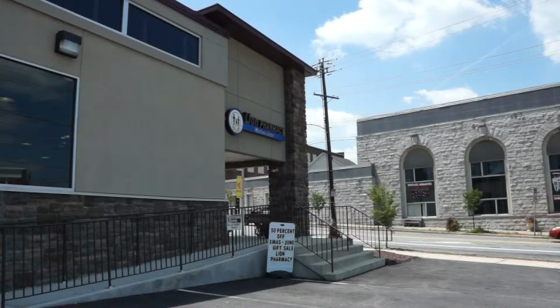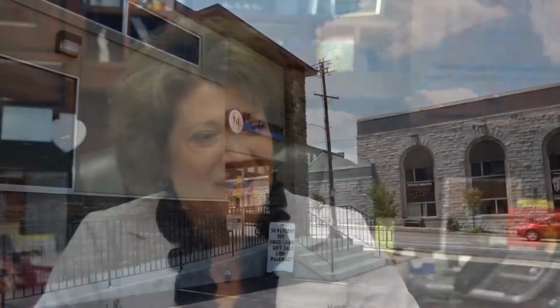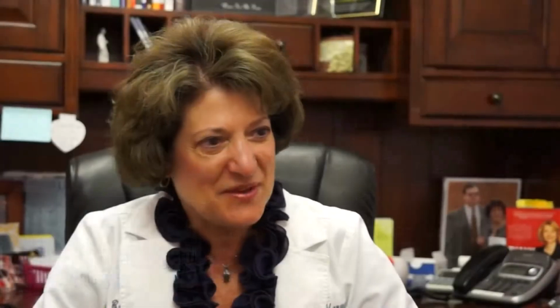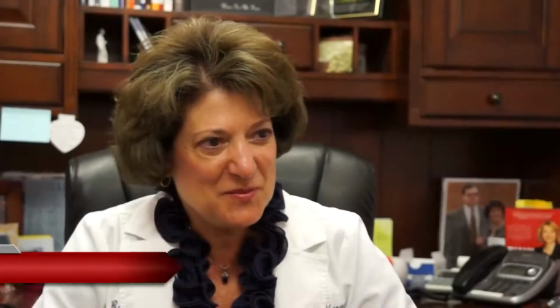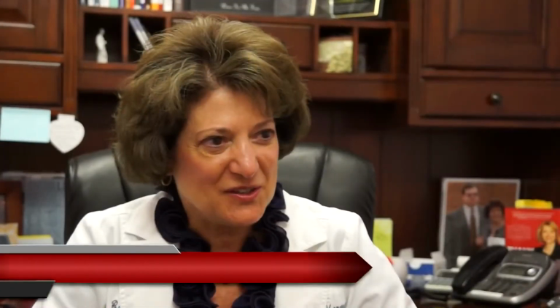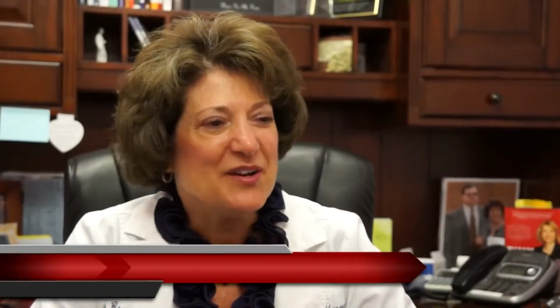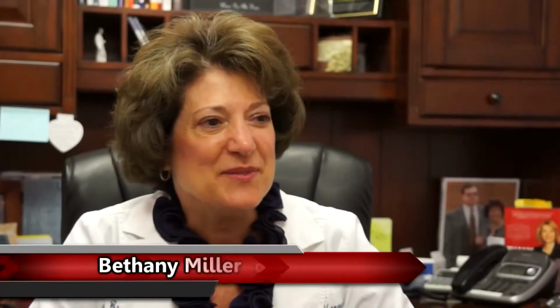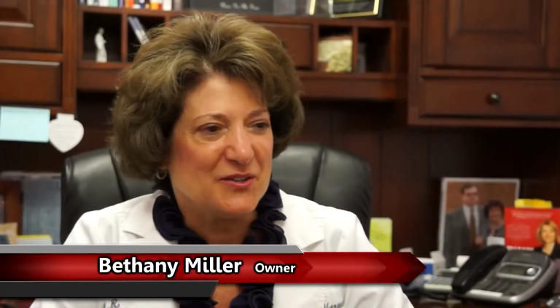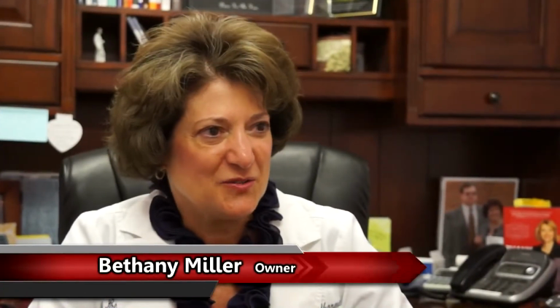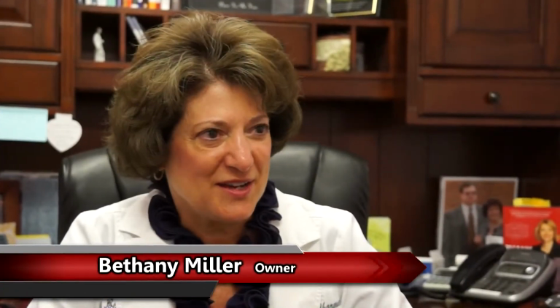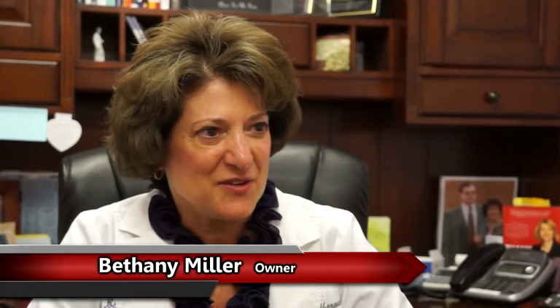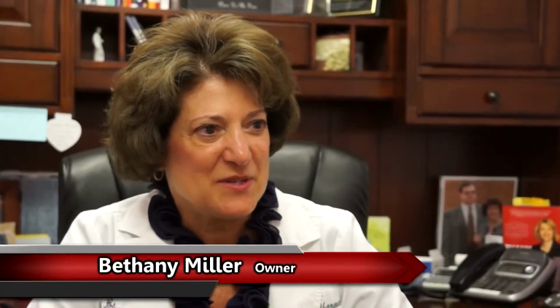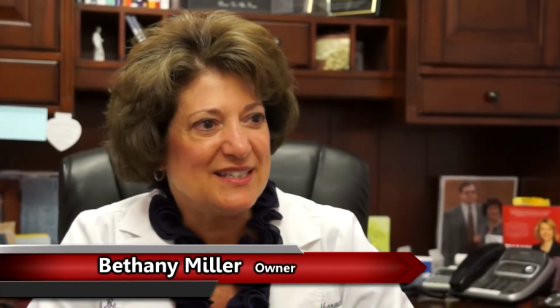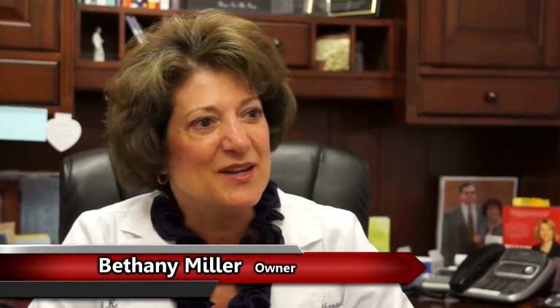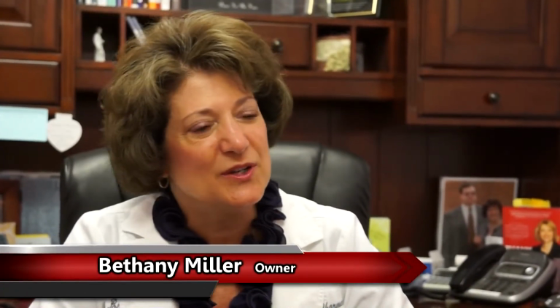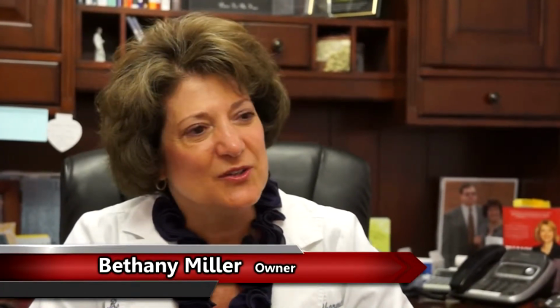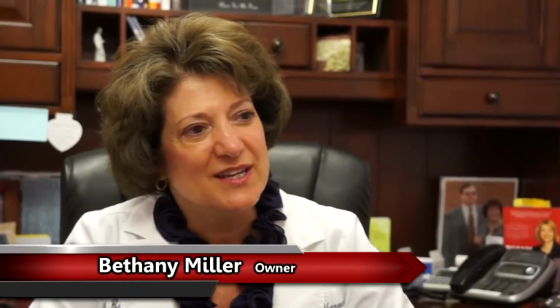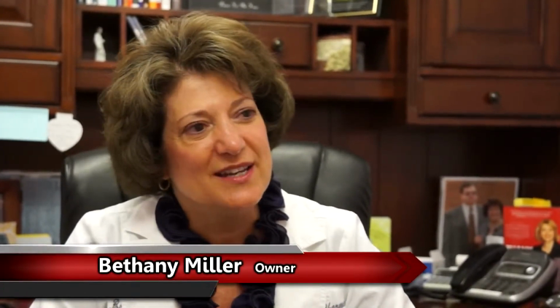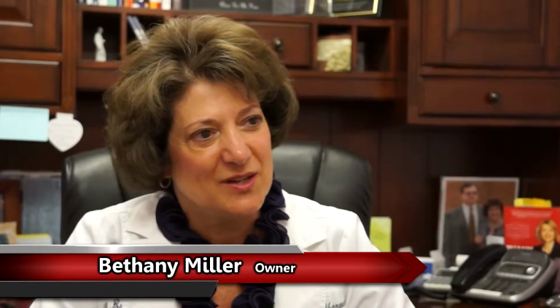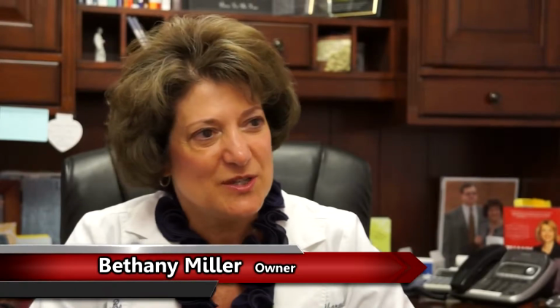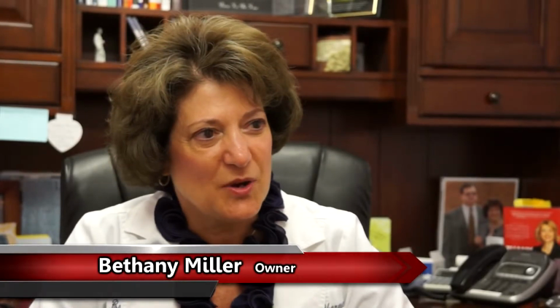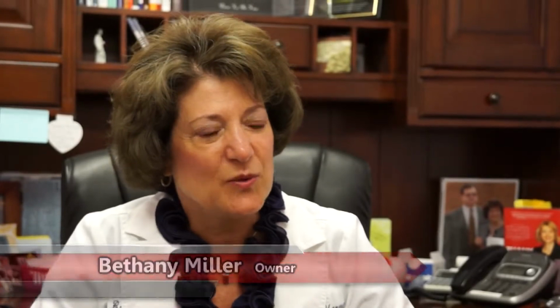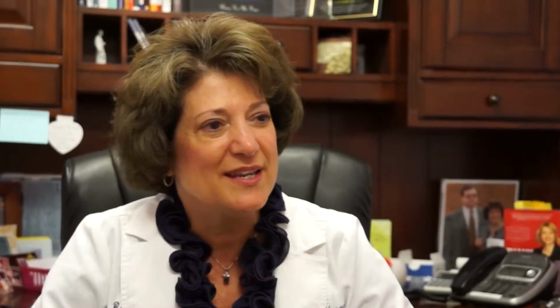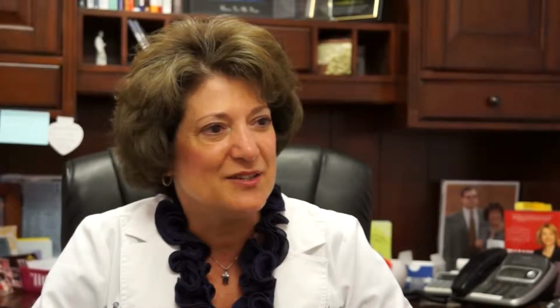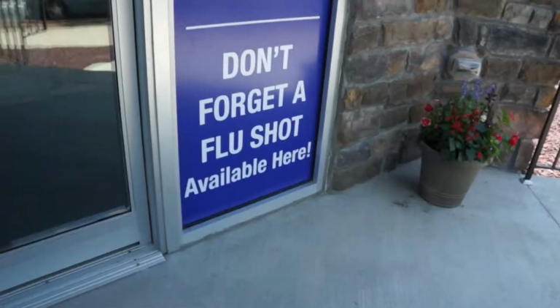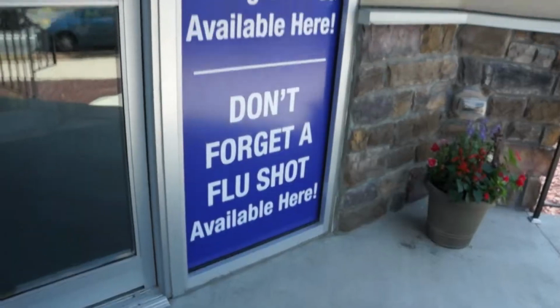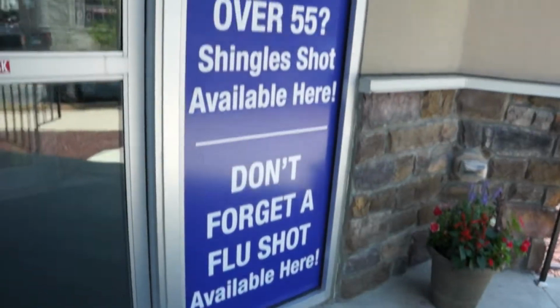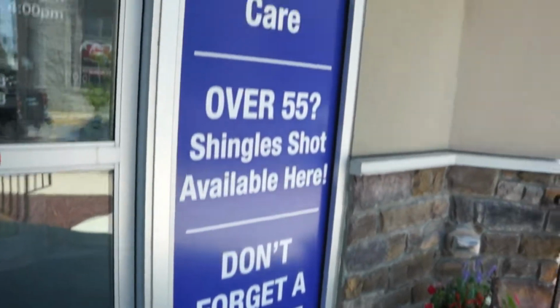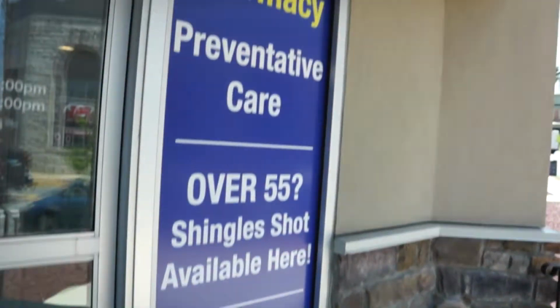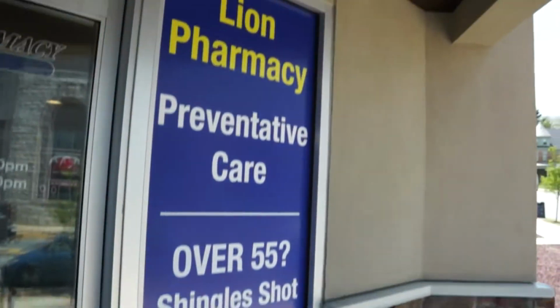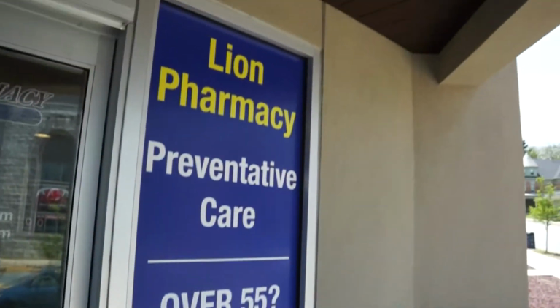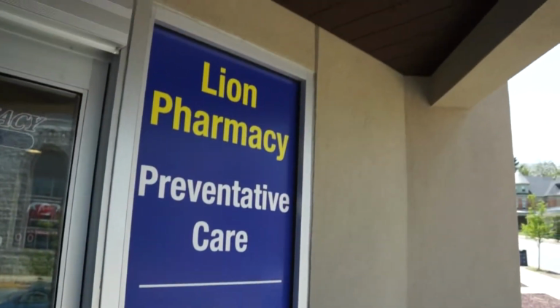I'm Bethany Miller. I'm the owner of Lyon Pharmacy and we are located at 10 West Broadway in Red Lyon, Pennsylvania, right on the square.